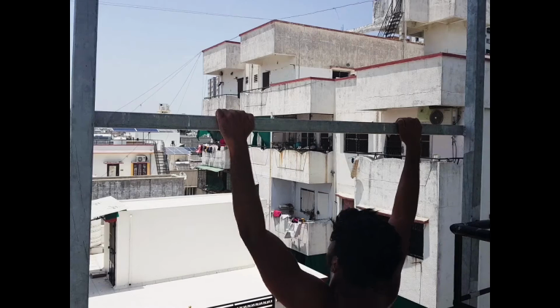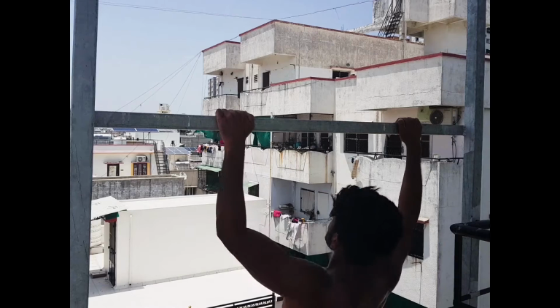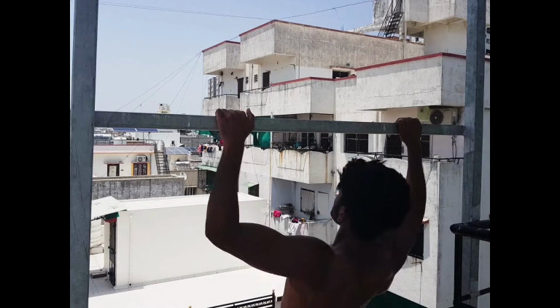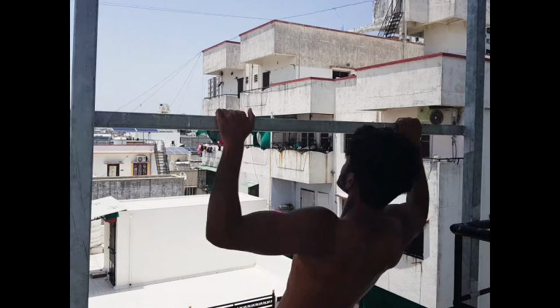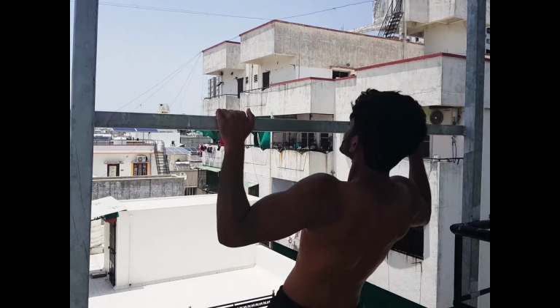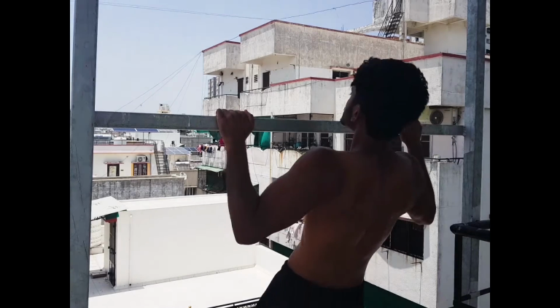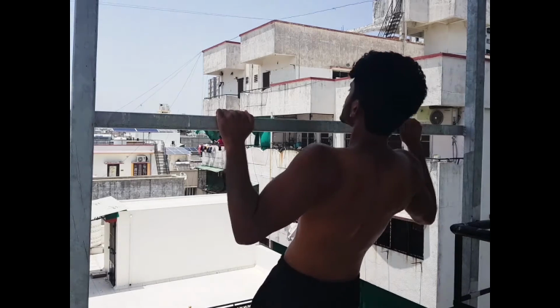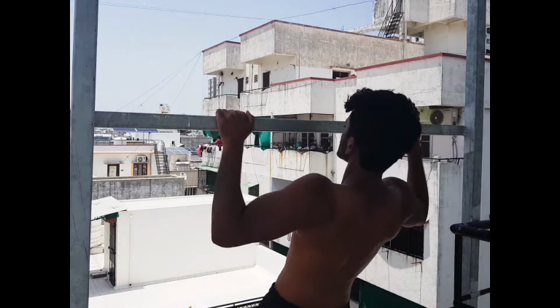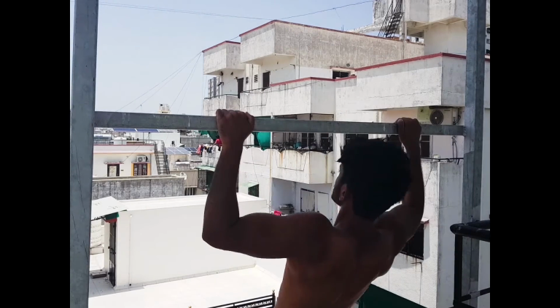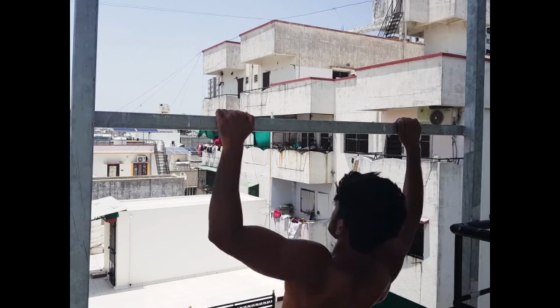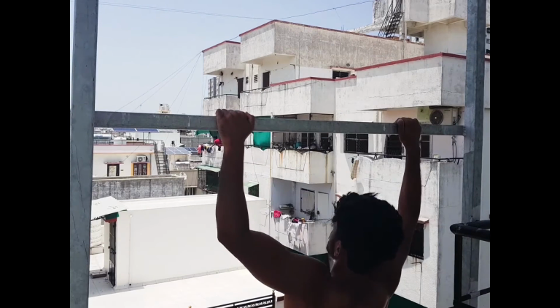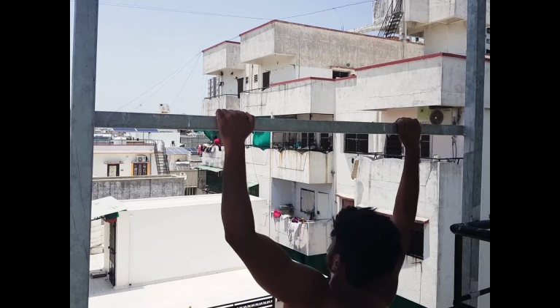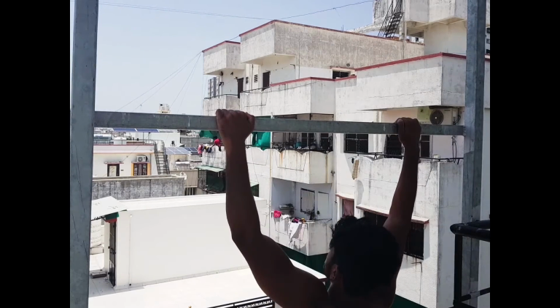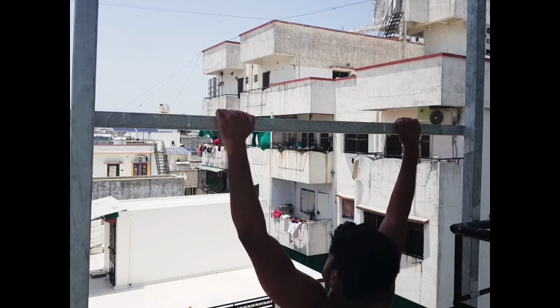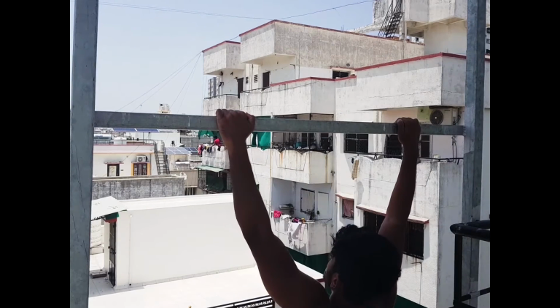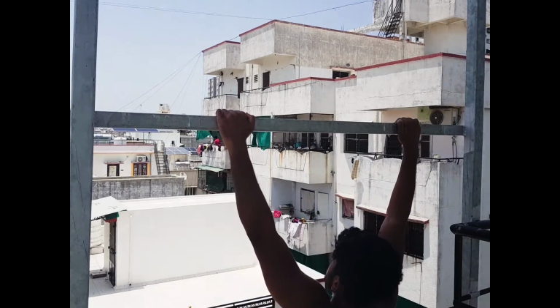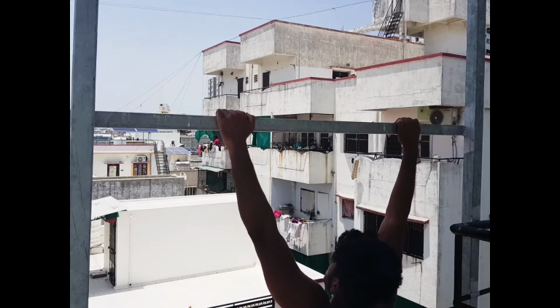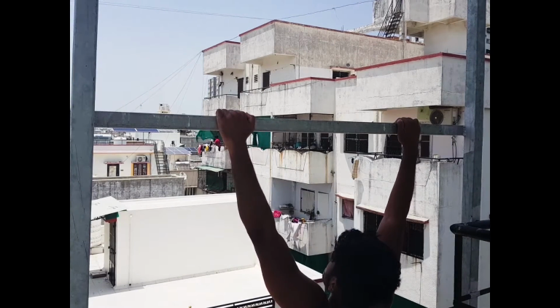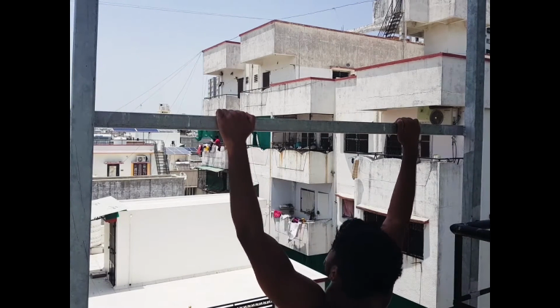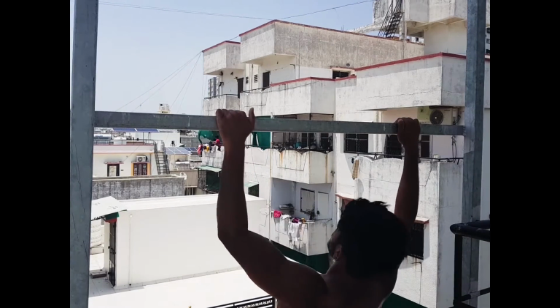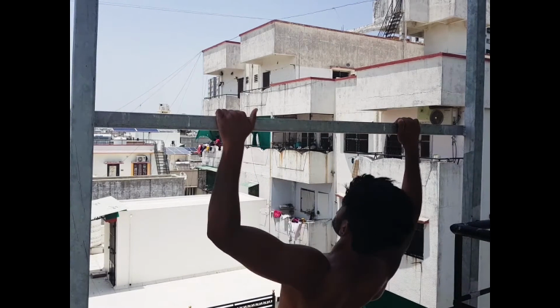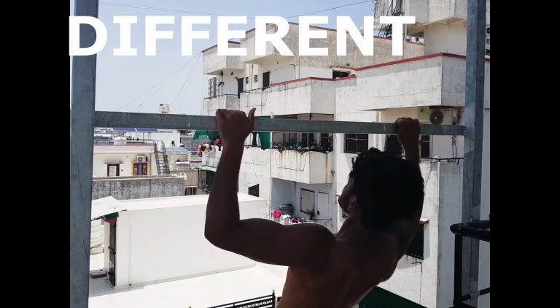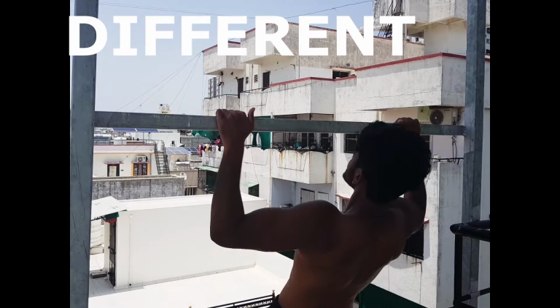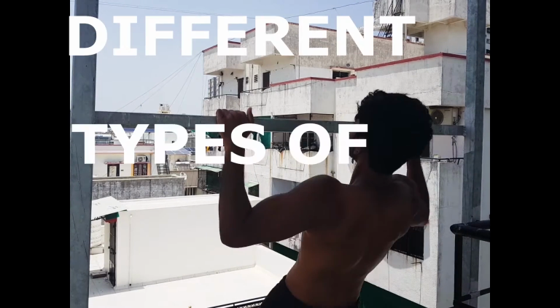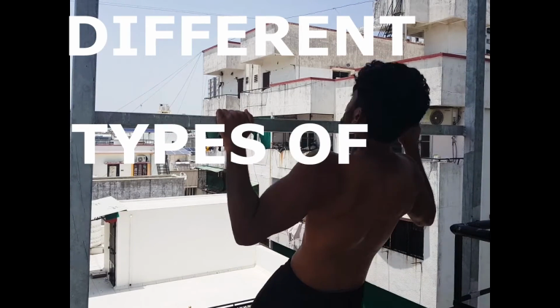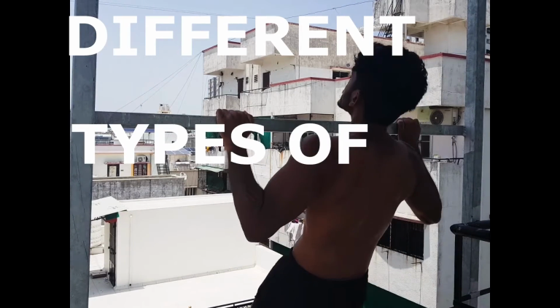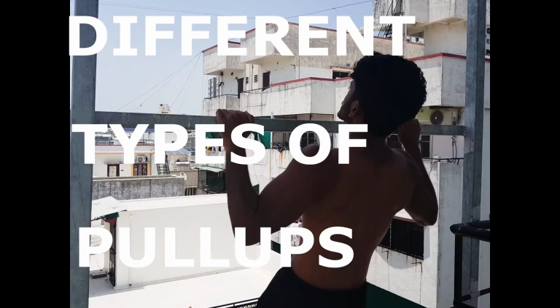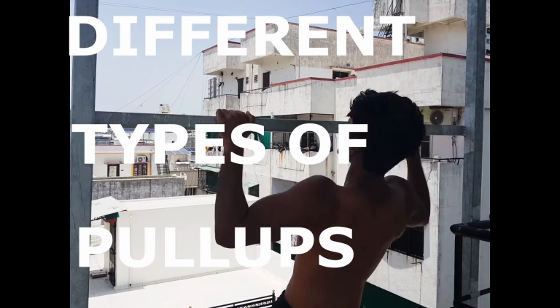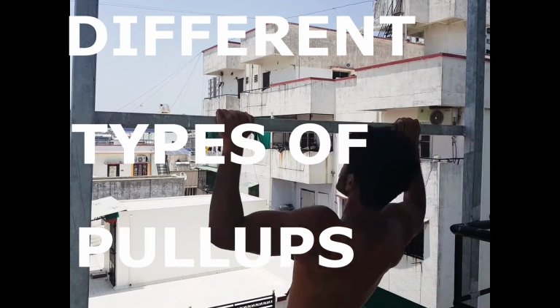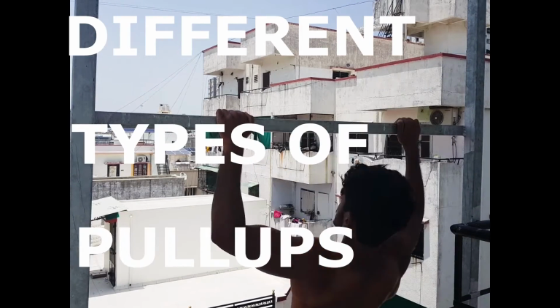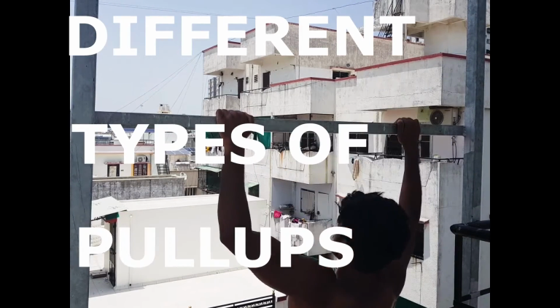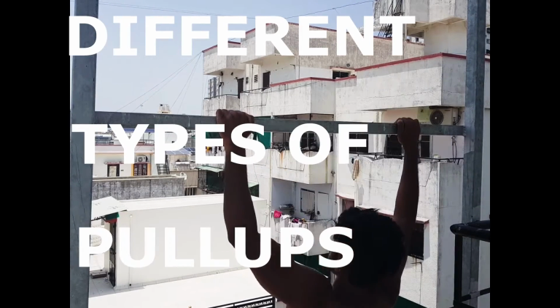Home workouts and back training are the most difficult tasks, but all you need is different types of pull-ups to do it.